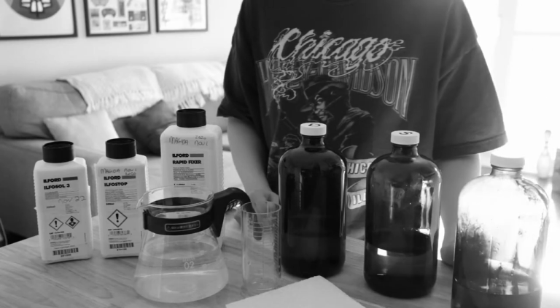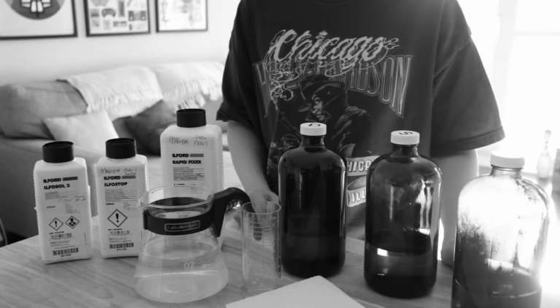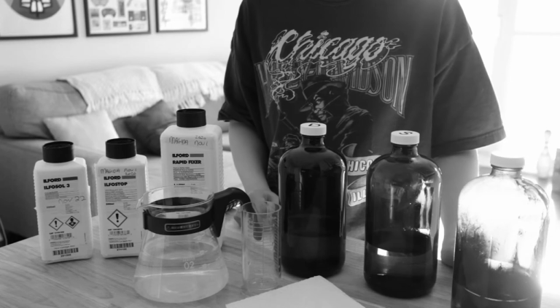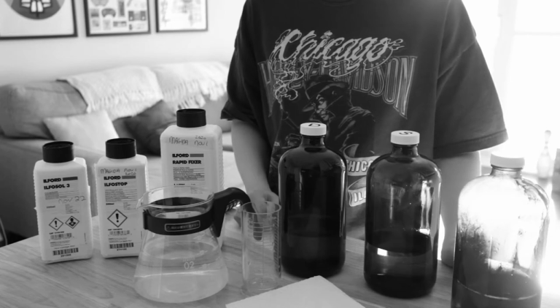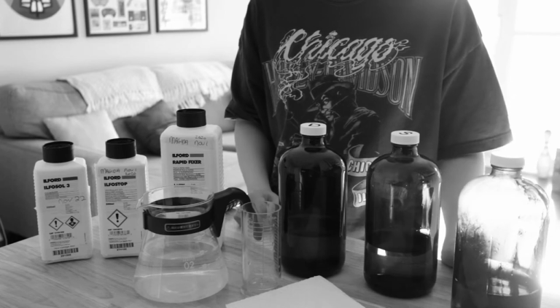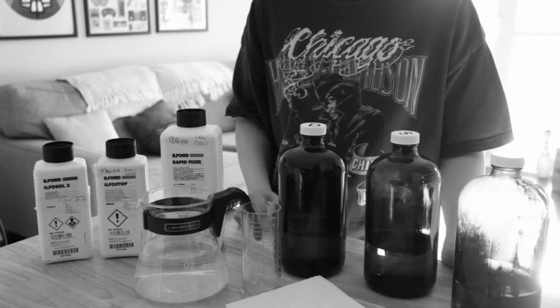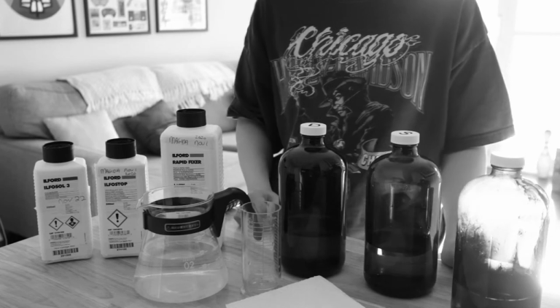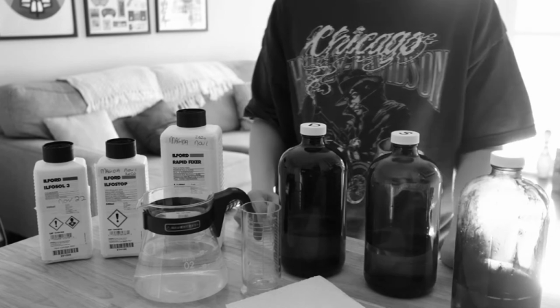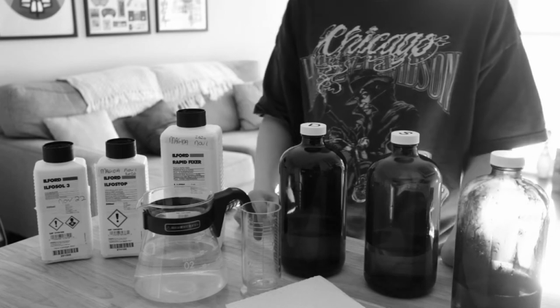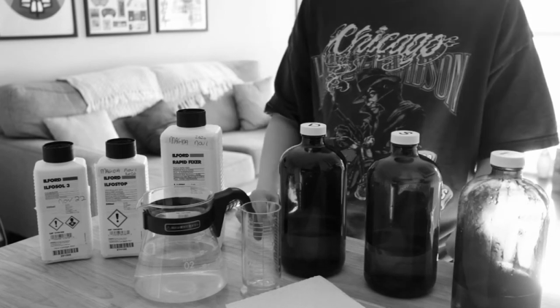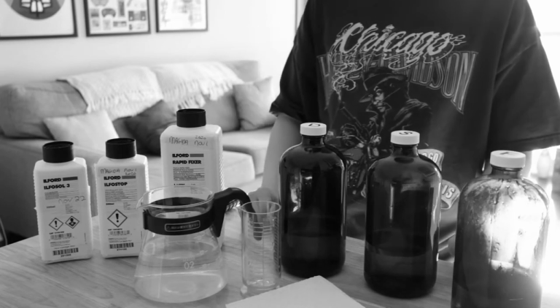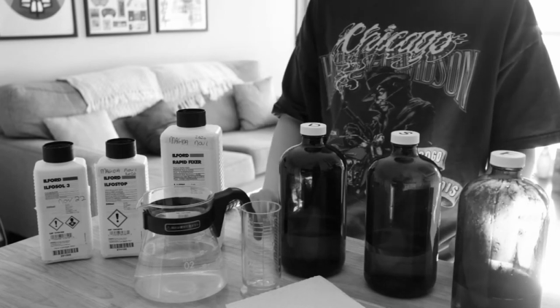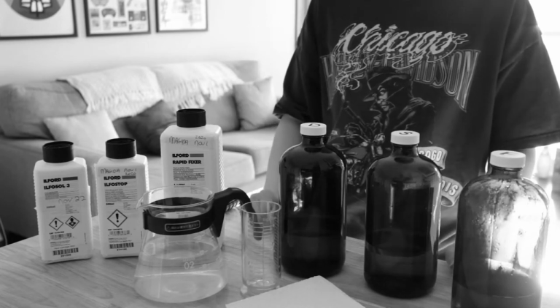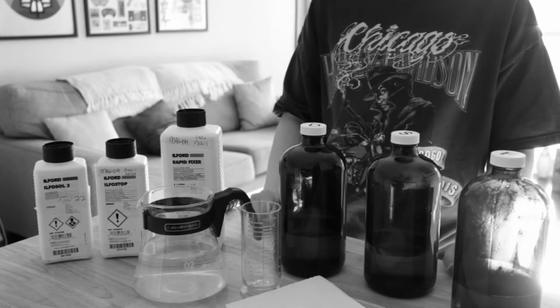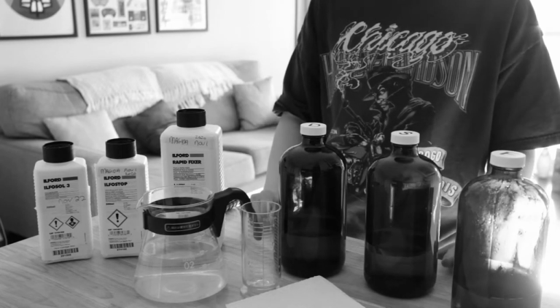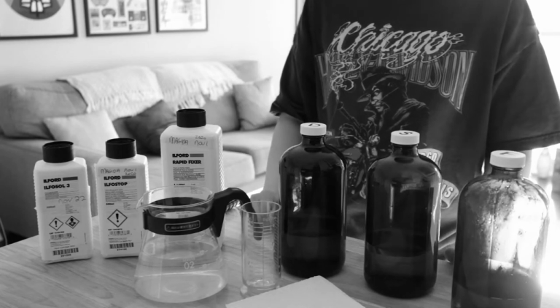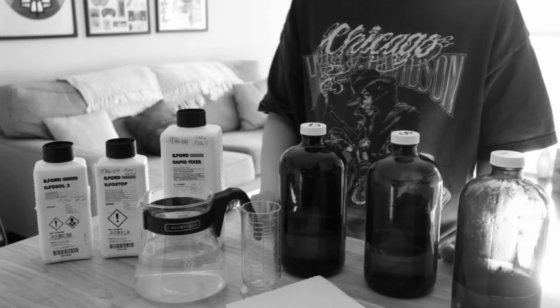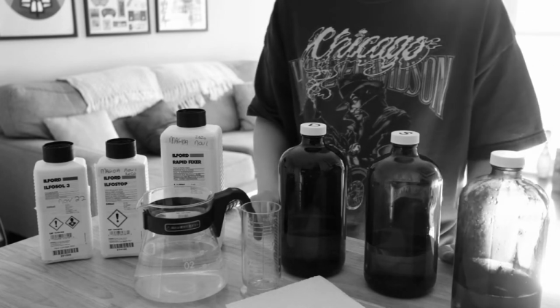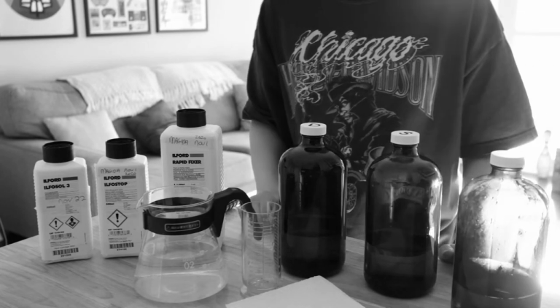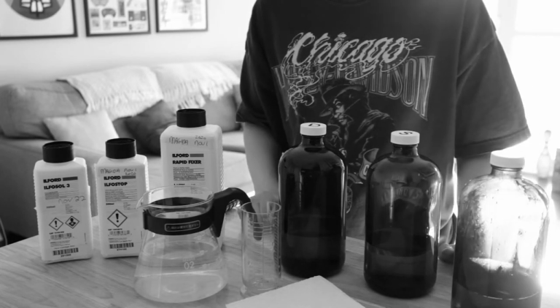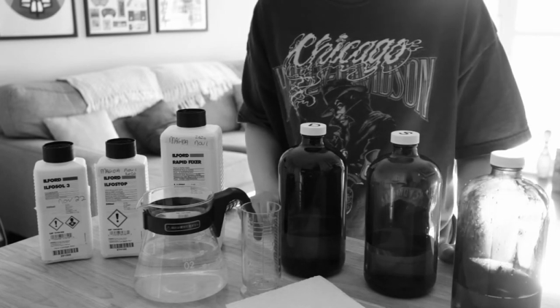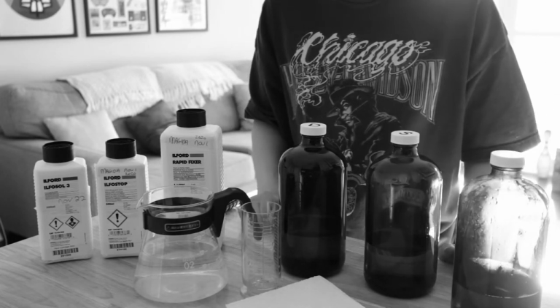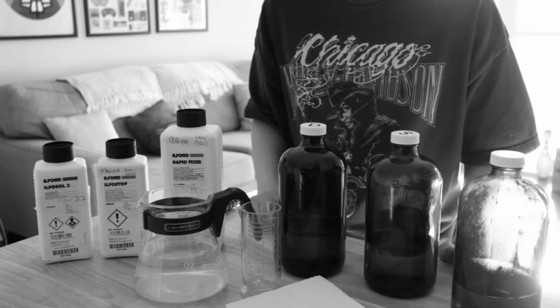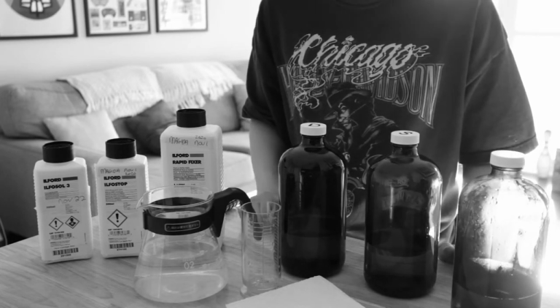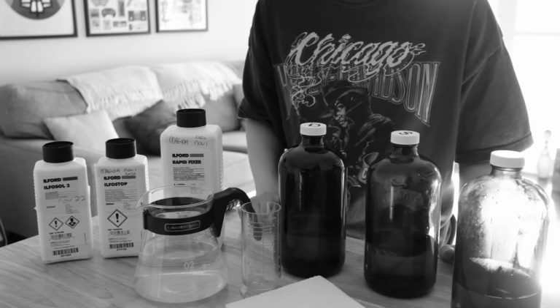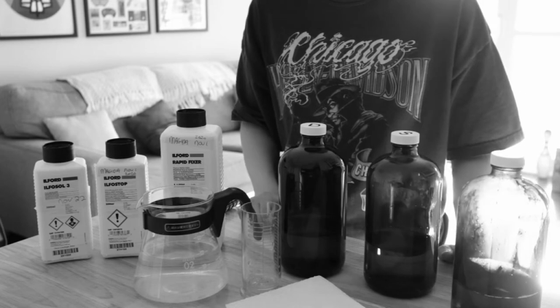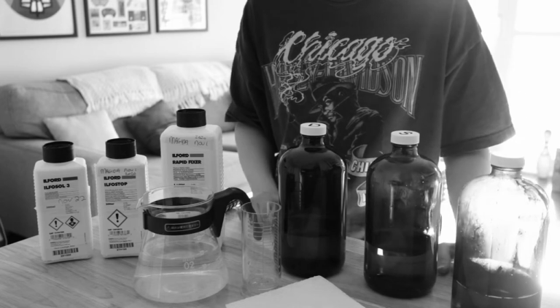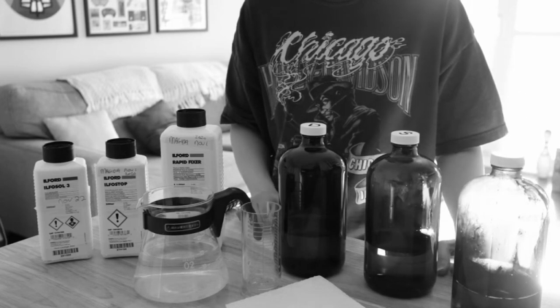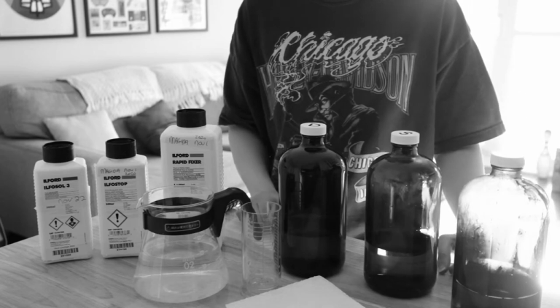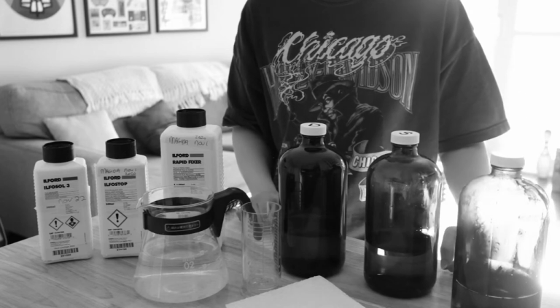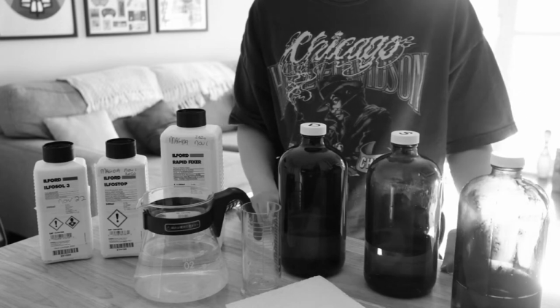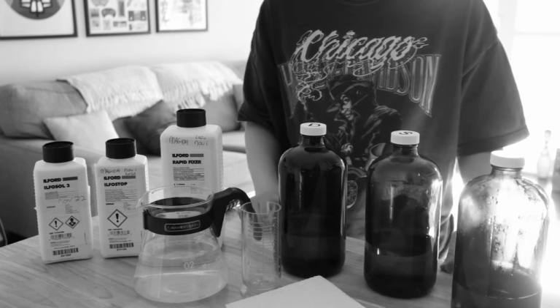Today we're going to make some chemicals for developing film. Usually I do this in studio, but because Toronto is currently in lockdown, I'll be doing it at home.